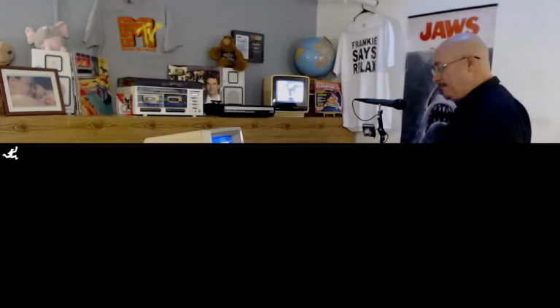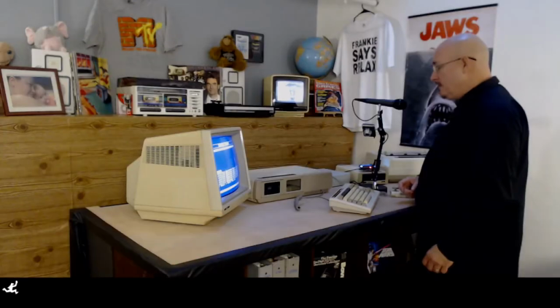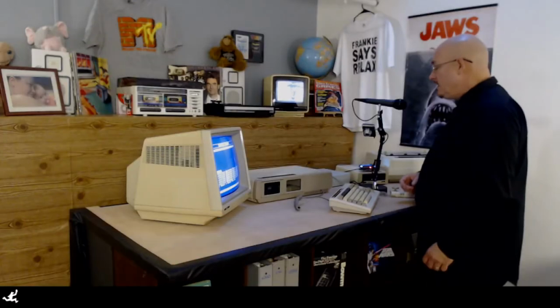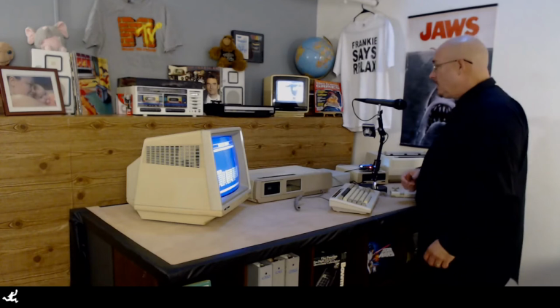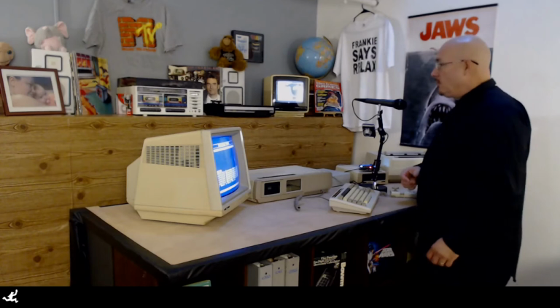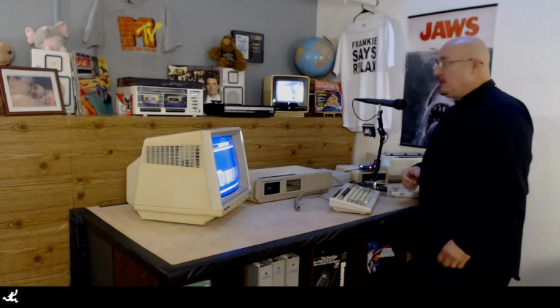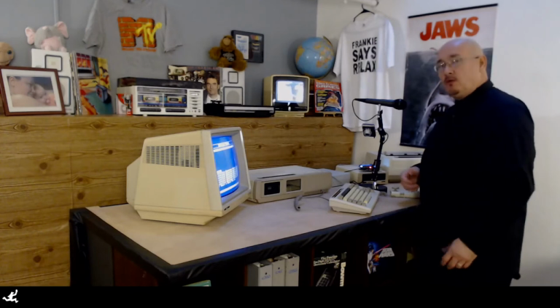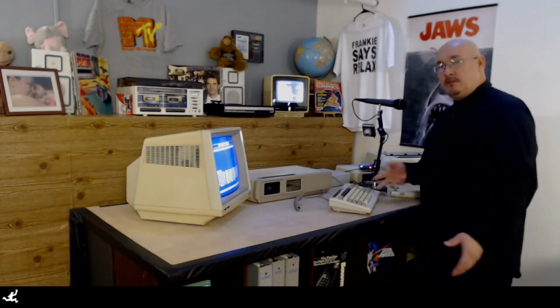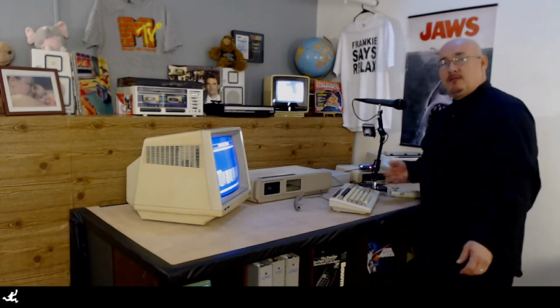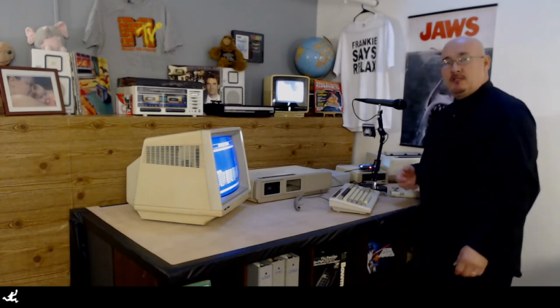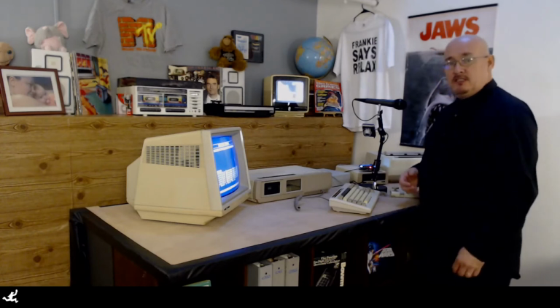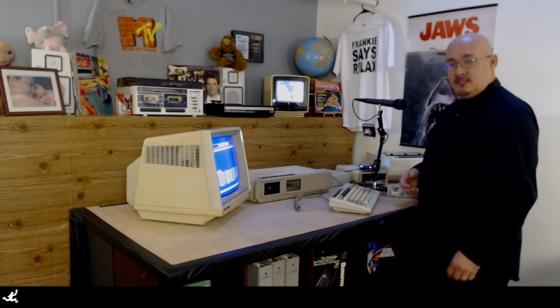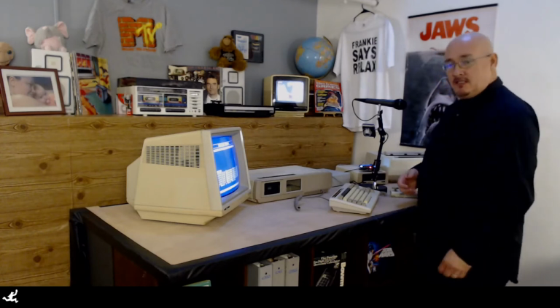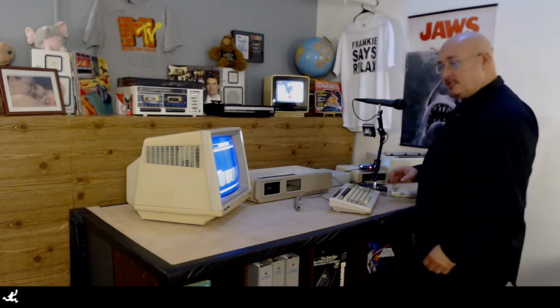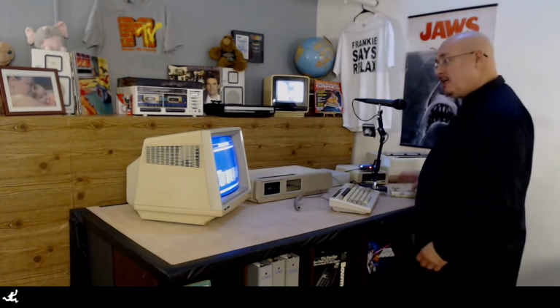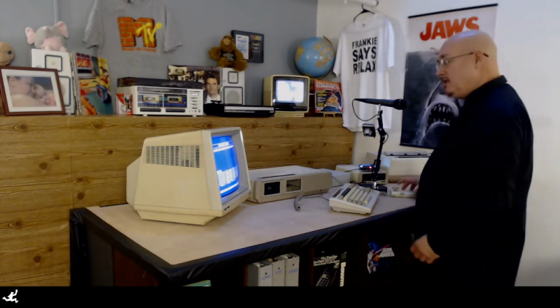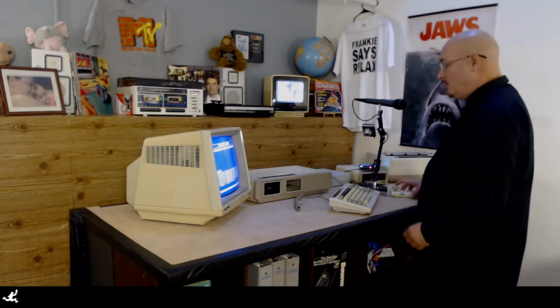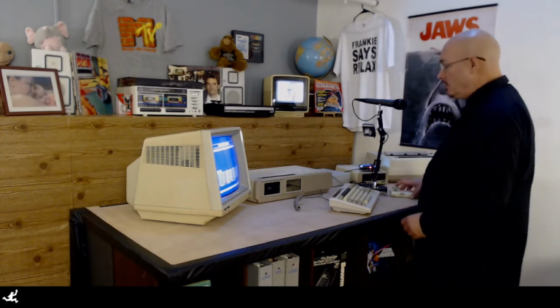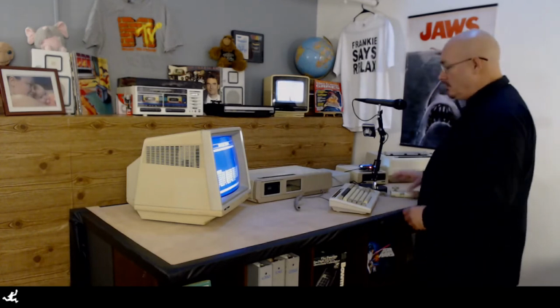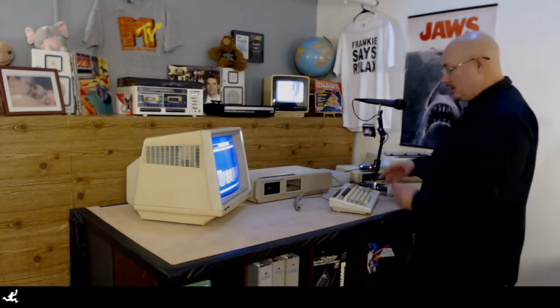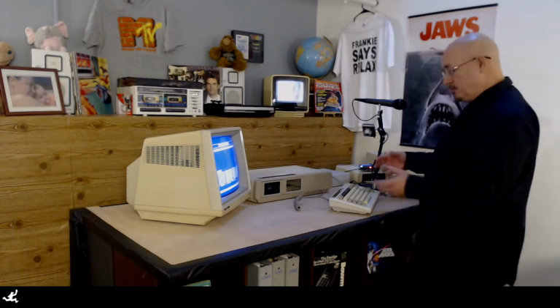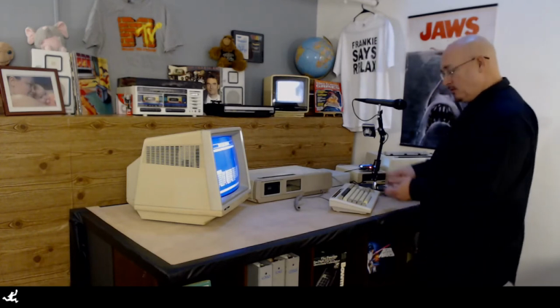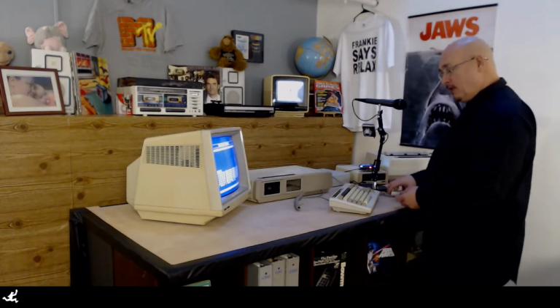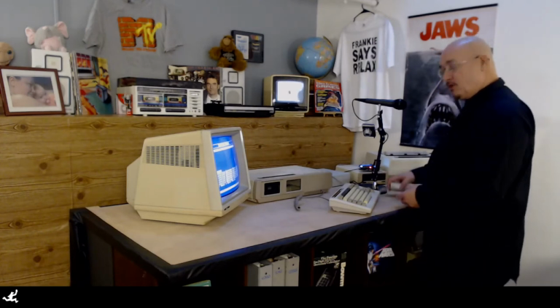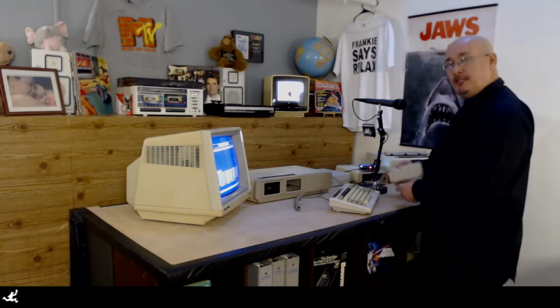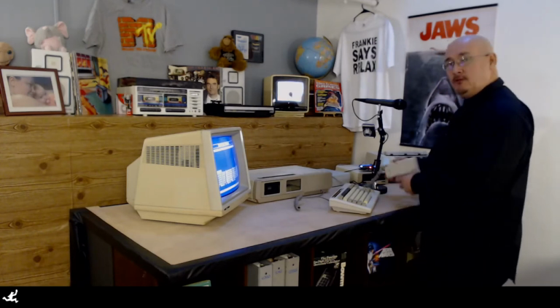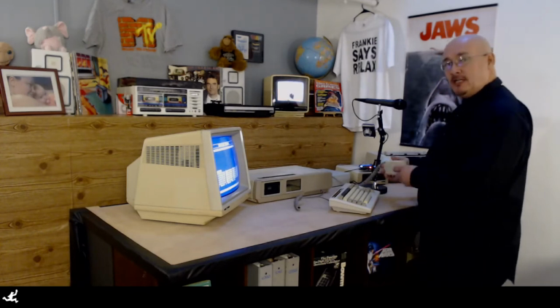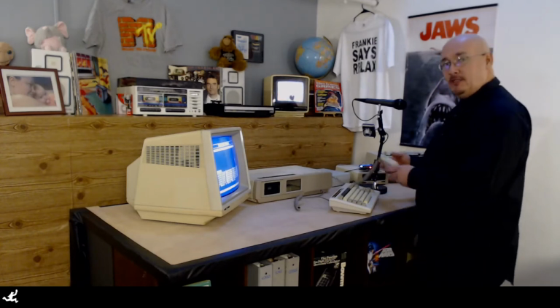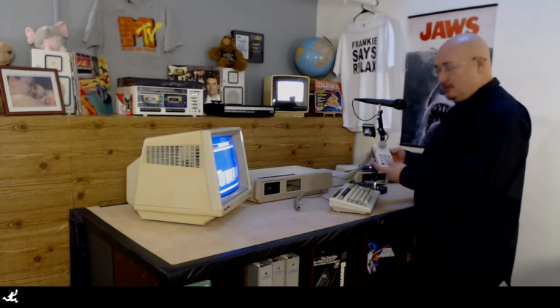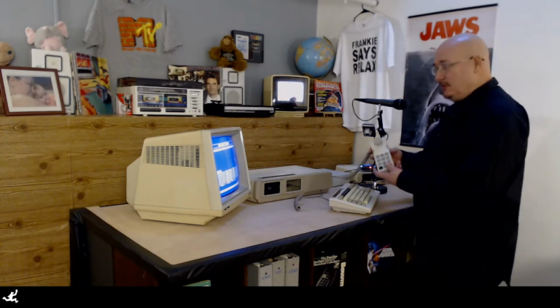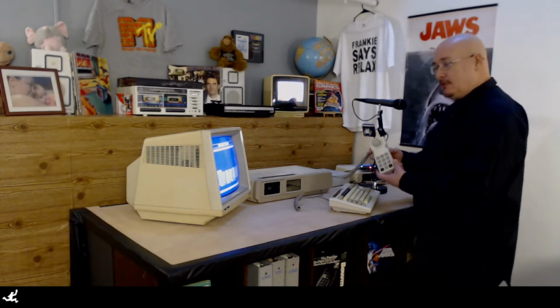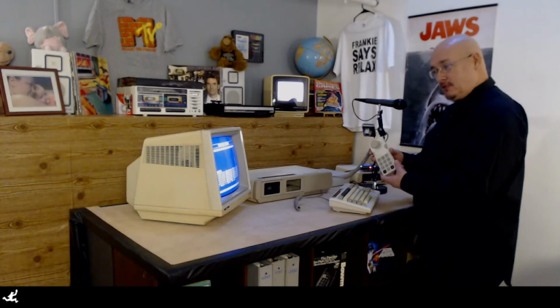Hello everybody, welcome to 8-Bit Millie. Today we're going to explore the controller on our Coleco Adam.